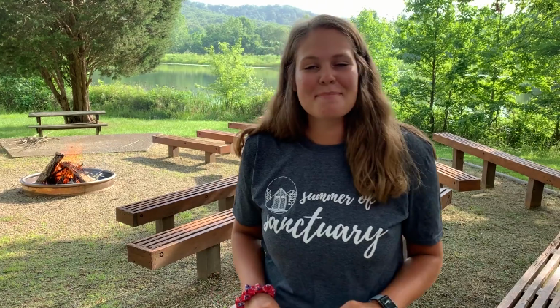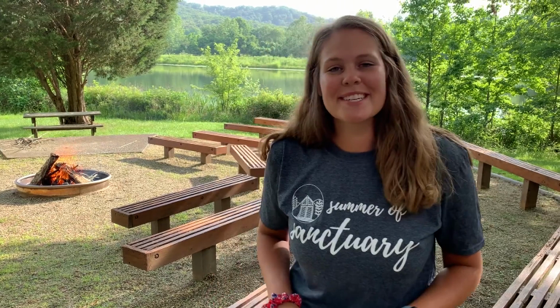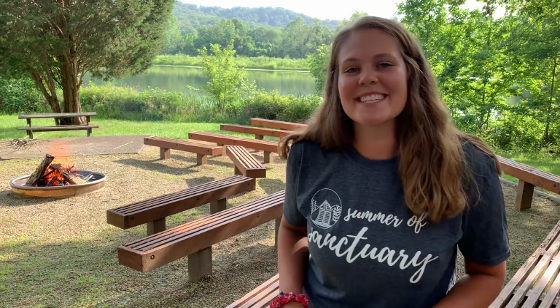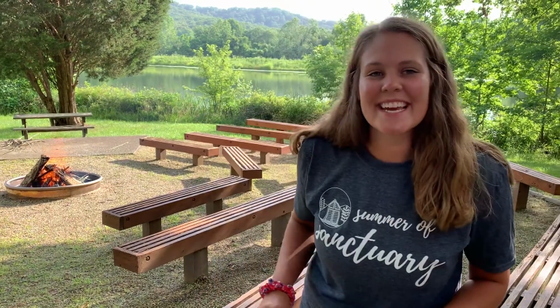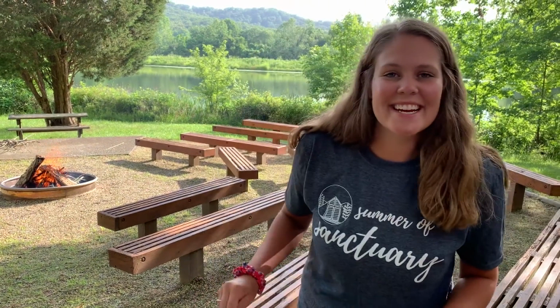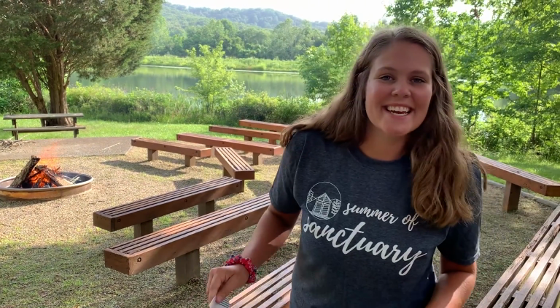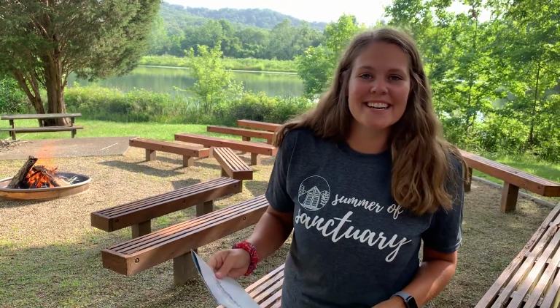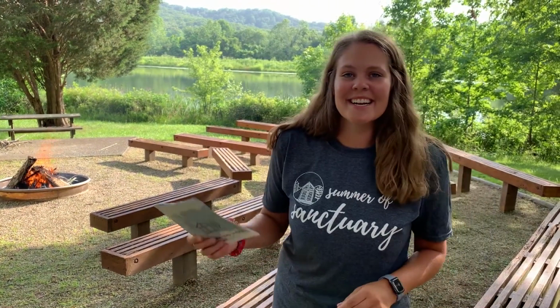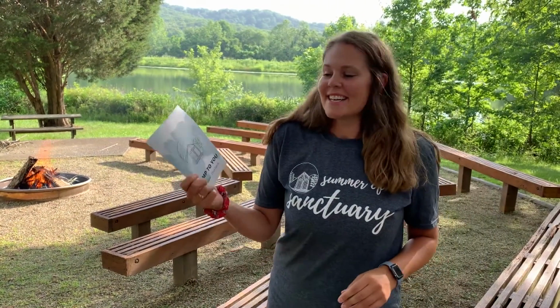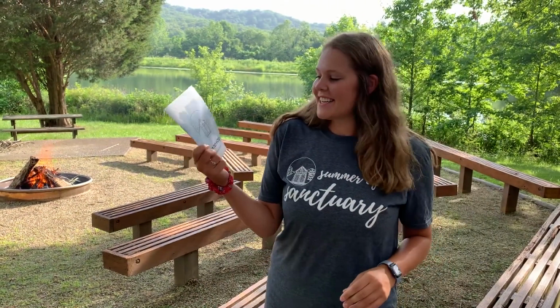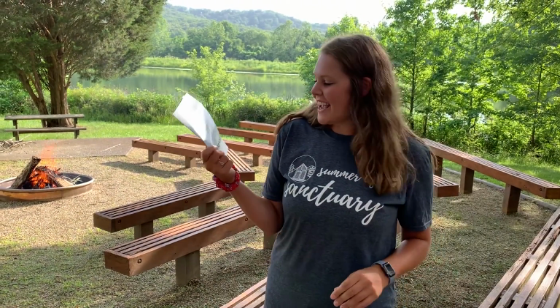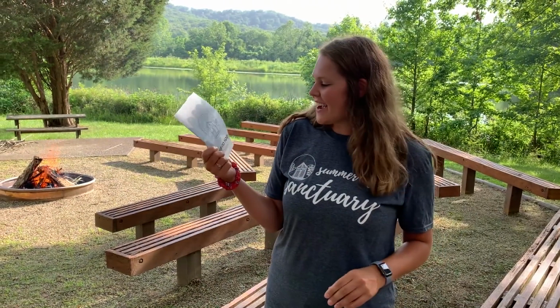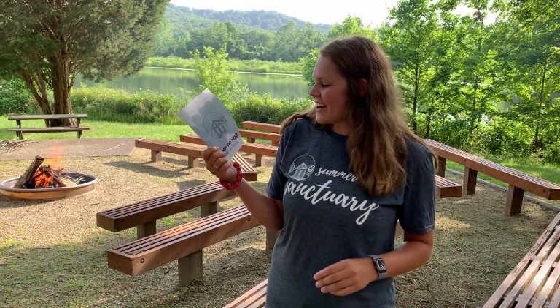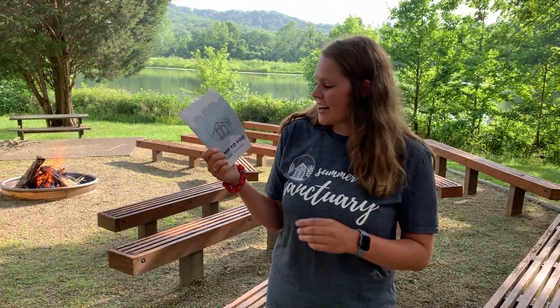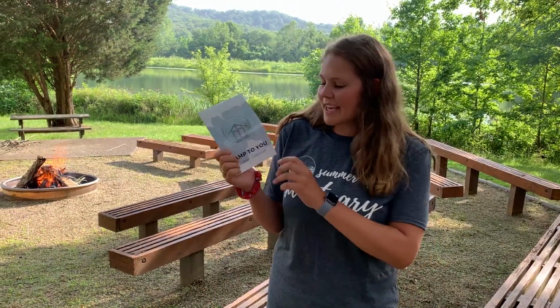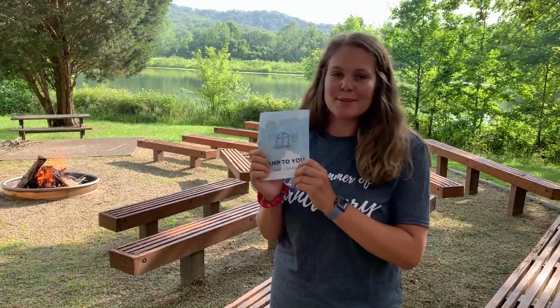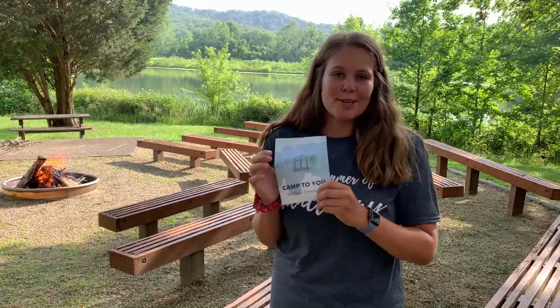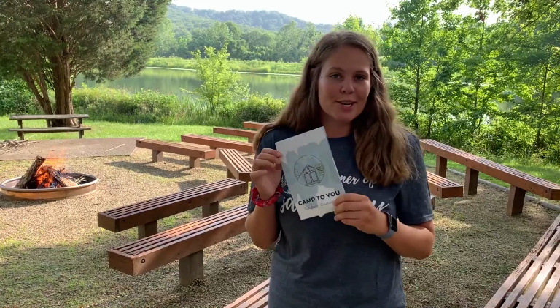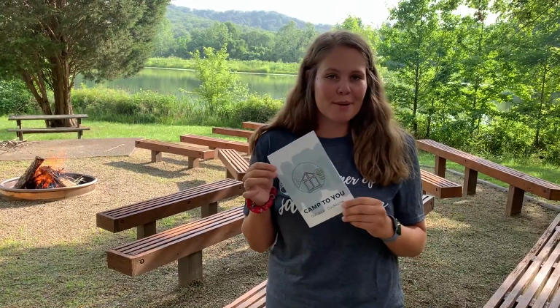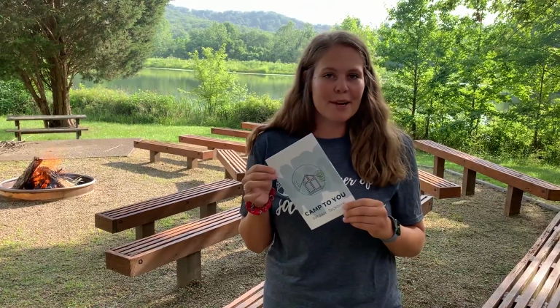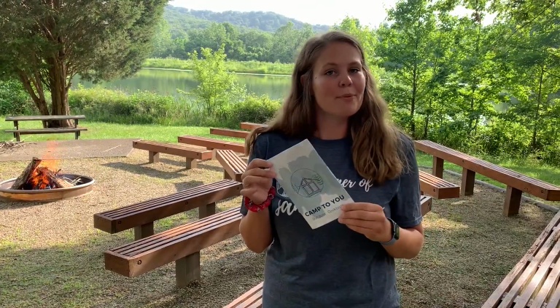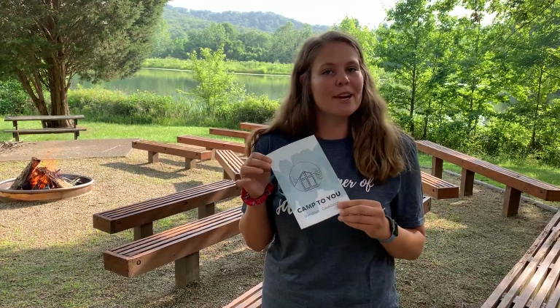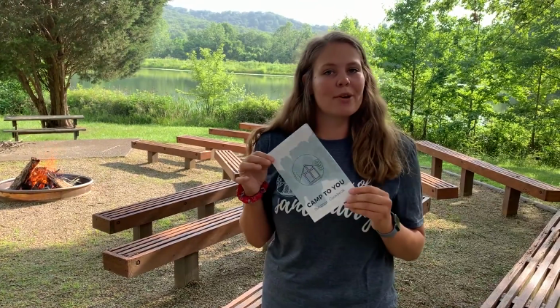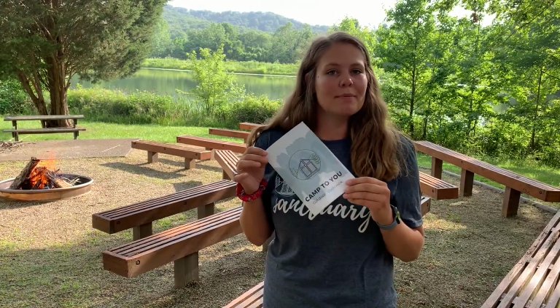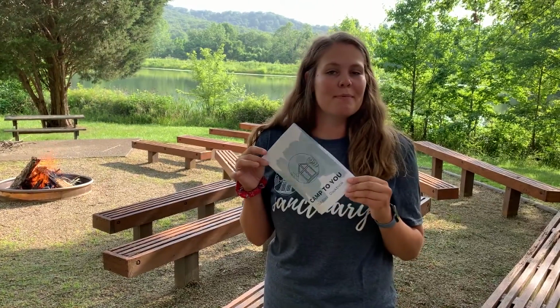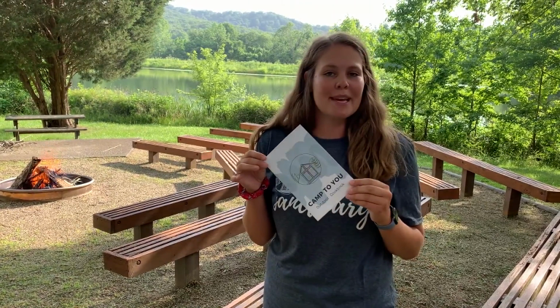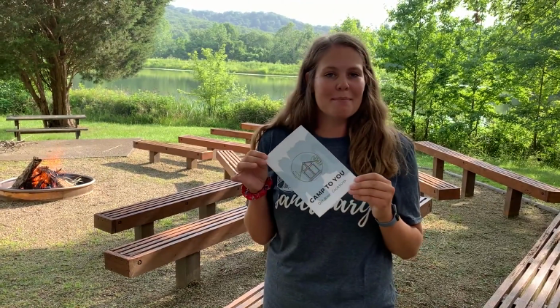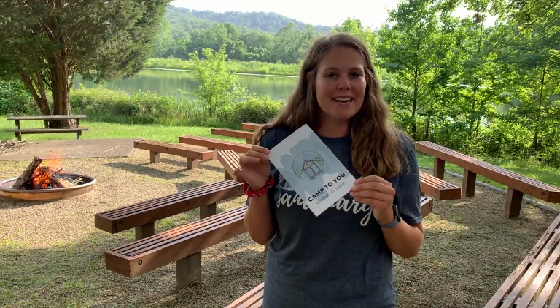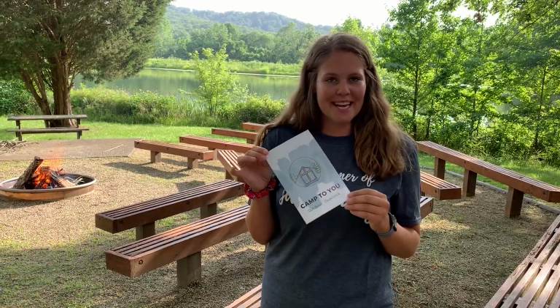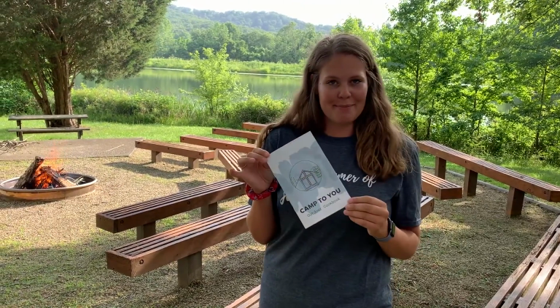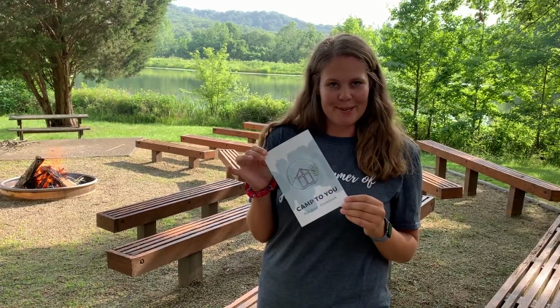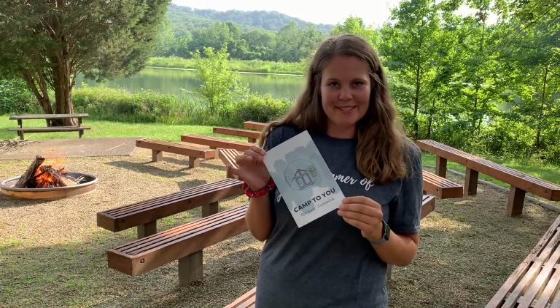Campers, it's Carrie here. Today on our Camp To You Cookbook, we are going to be making banana boats.